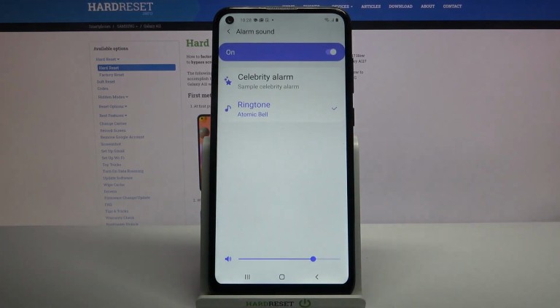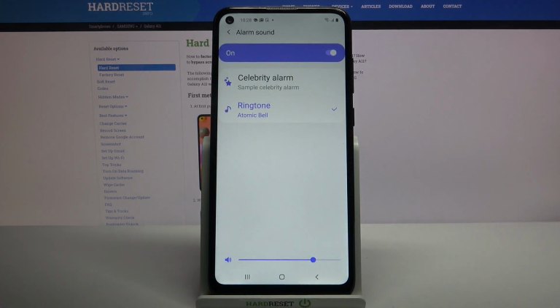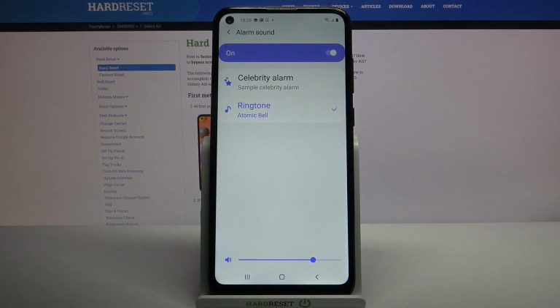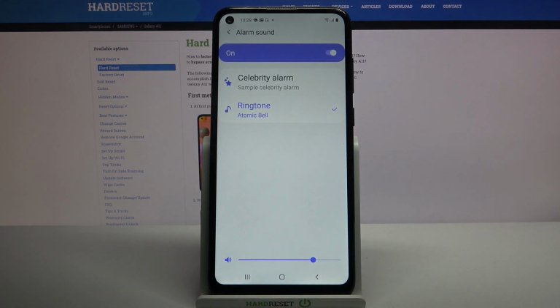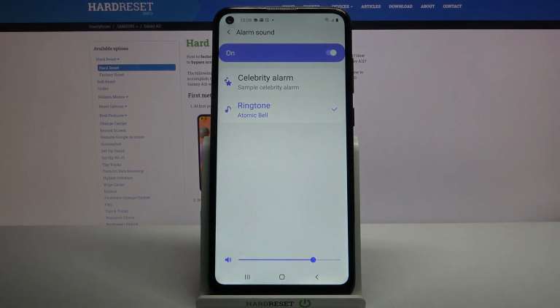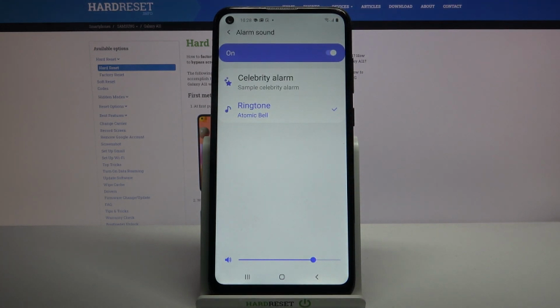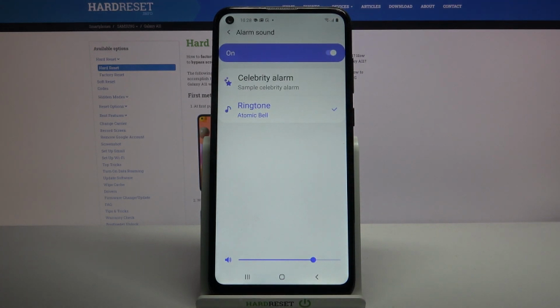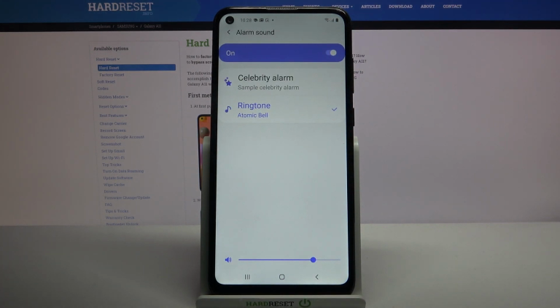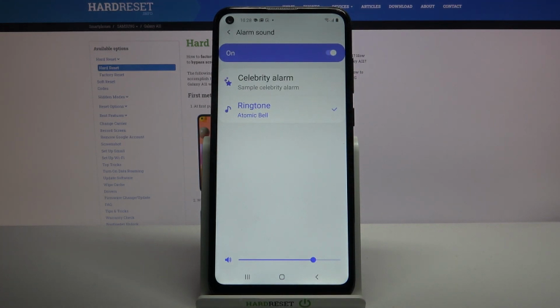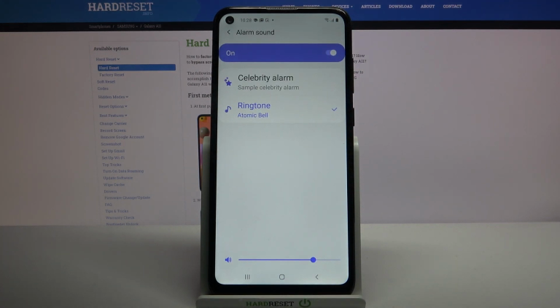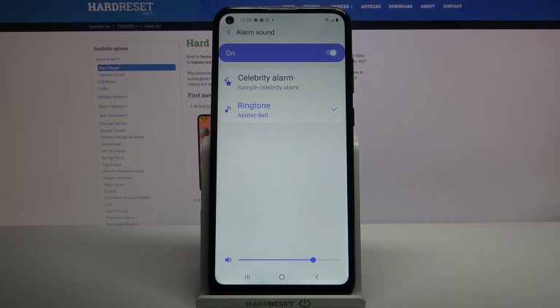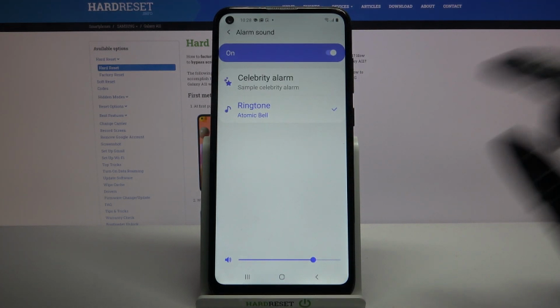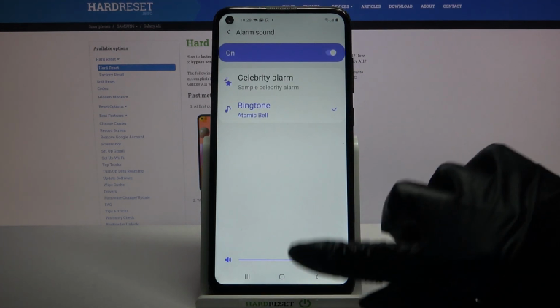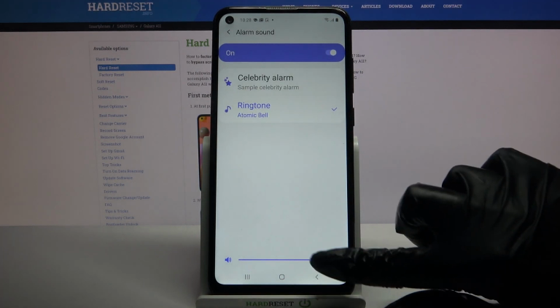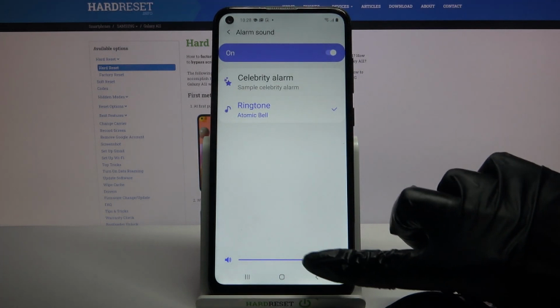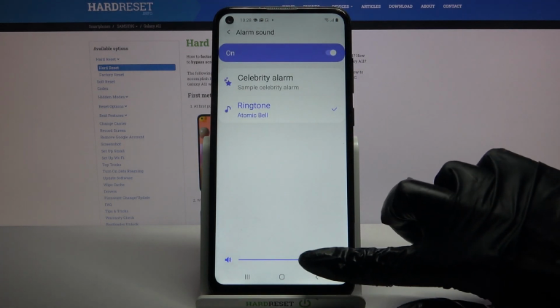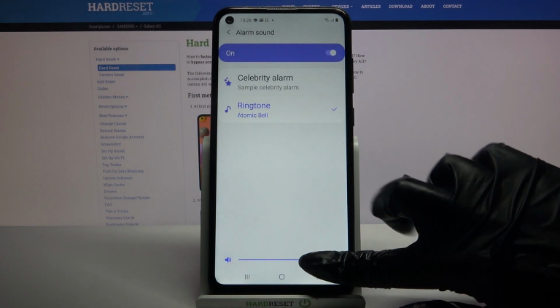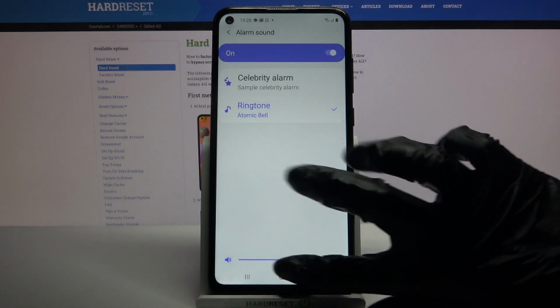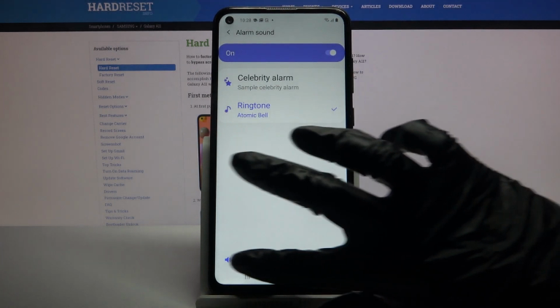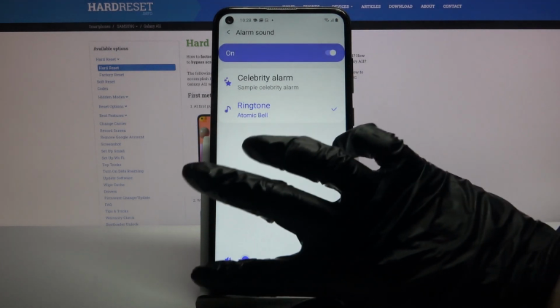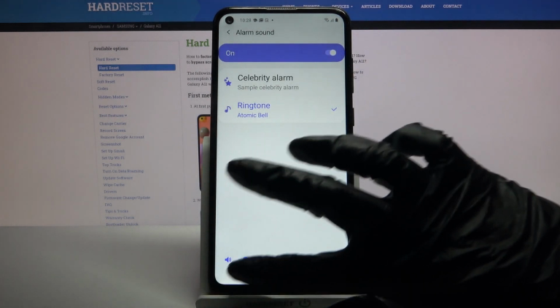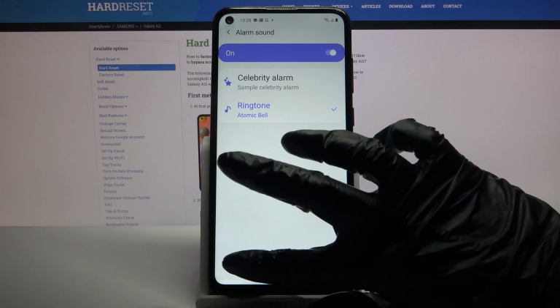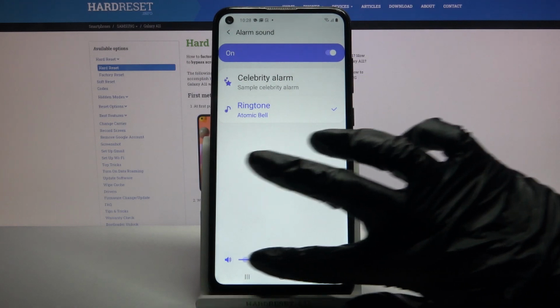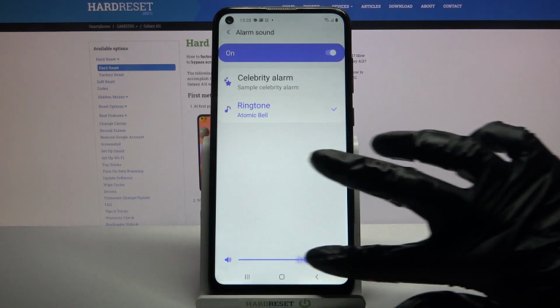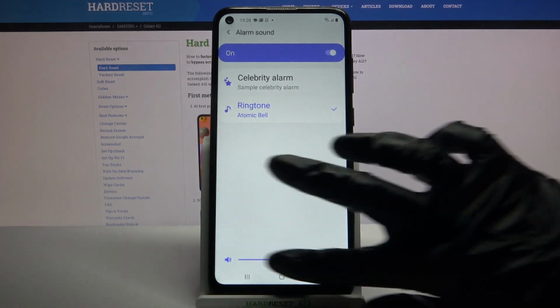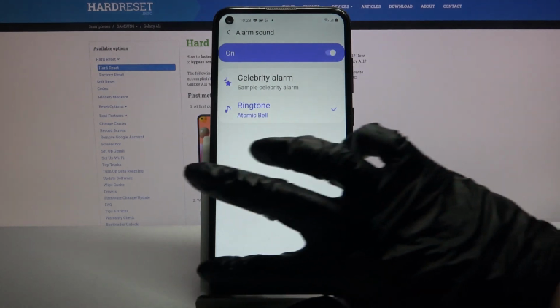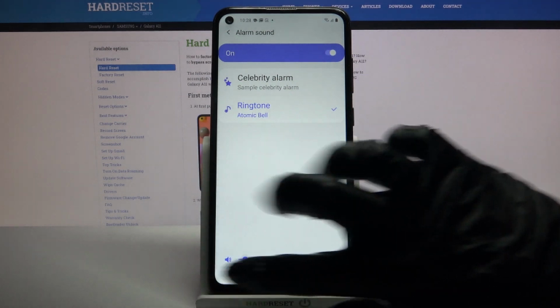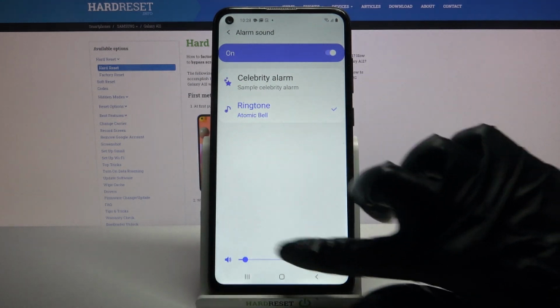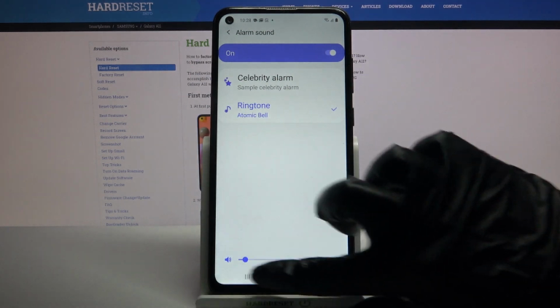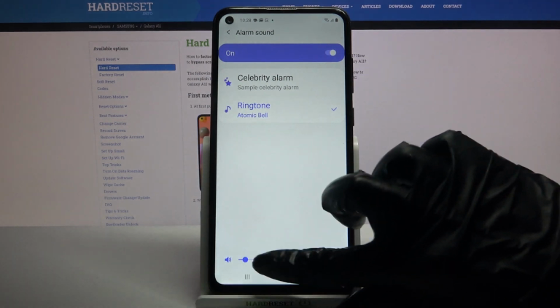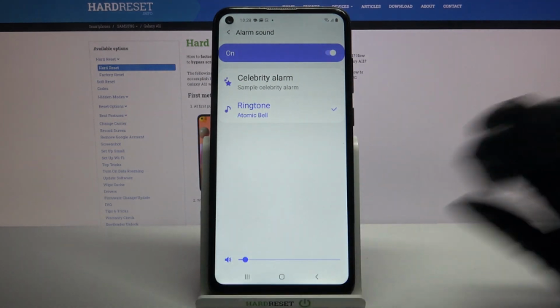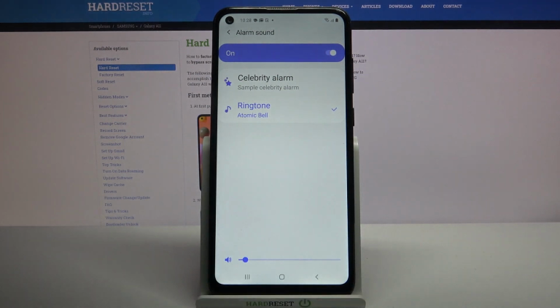If you want to adjust the volume of your alarm, all you need to do is swipe left or right on the slider over here.